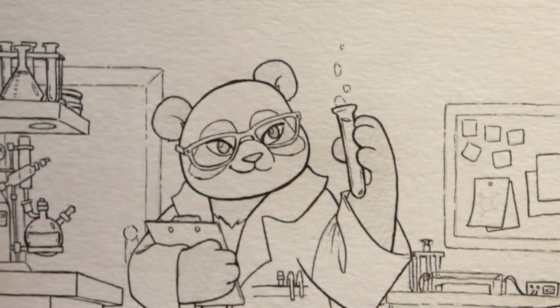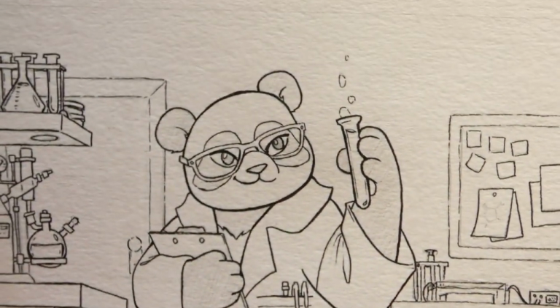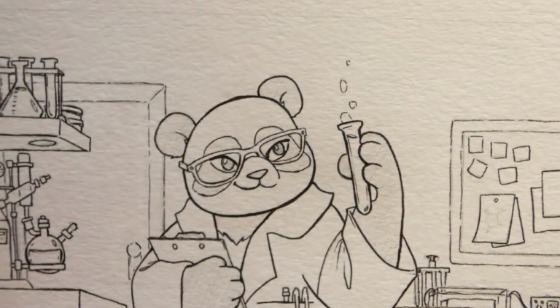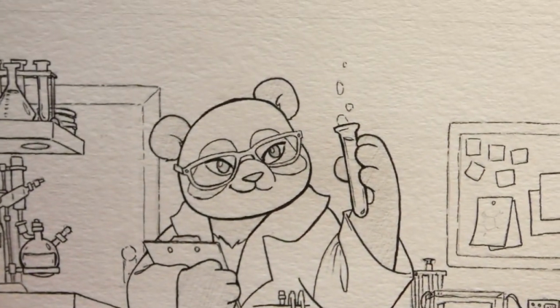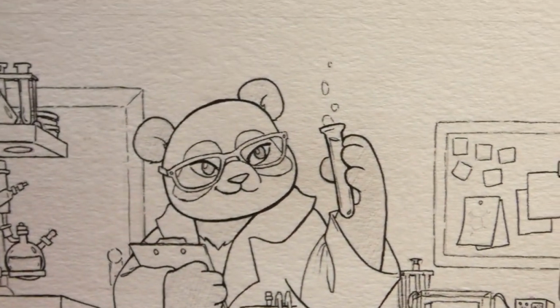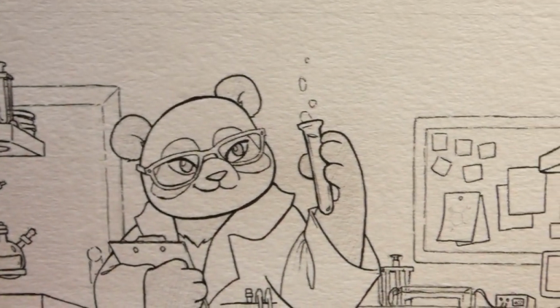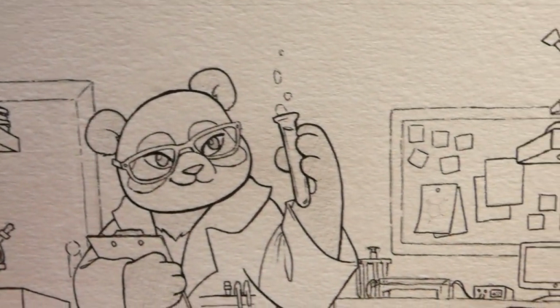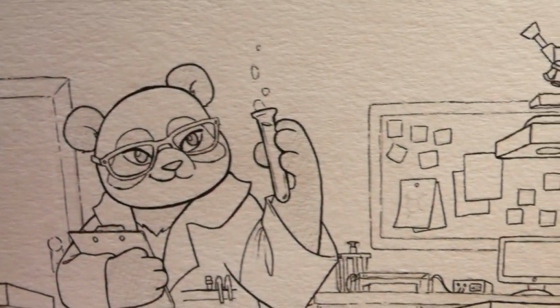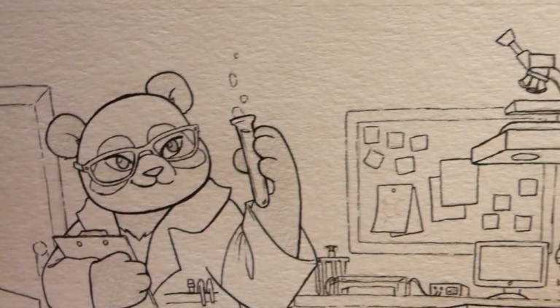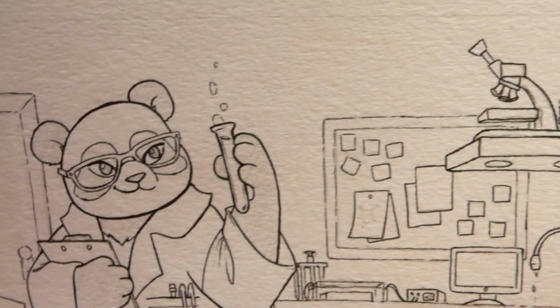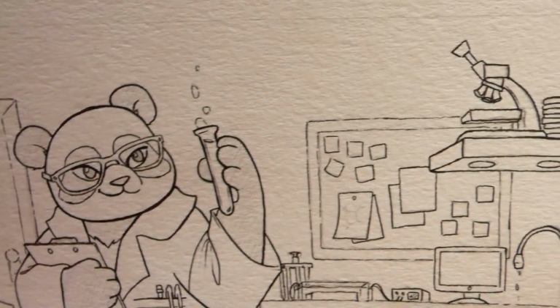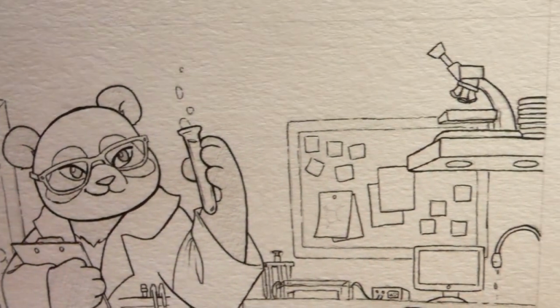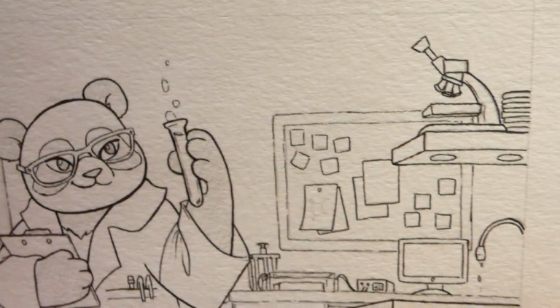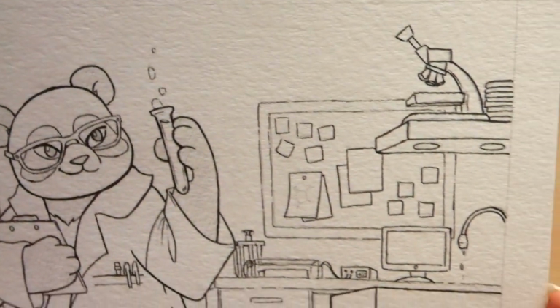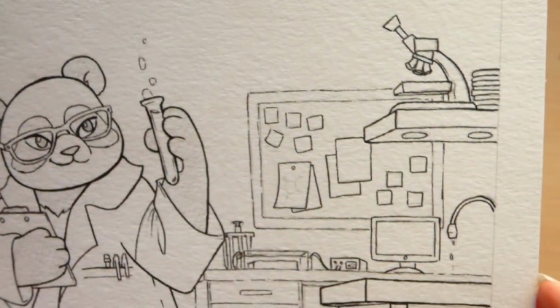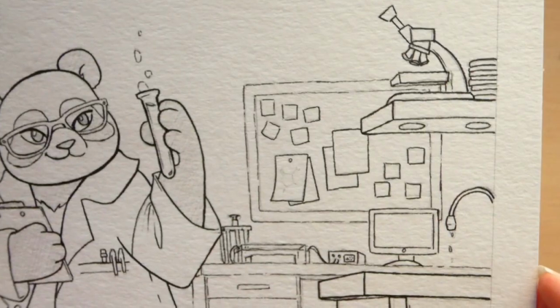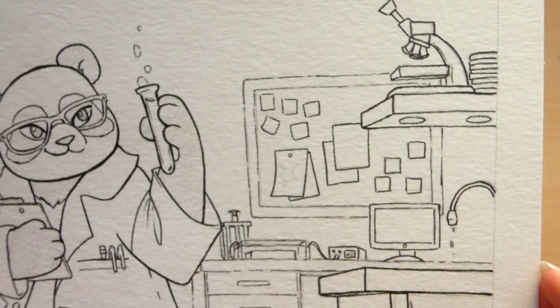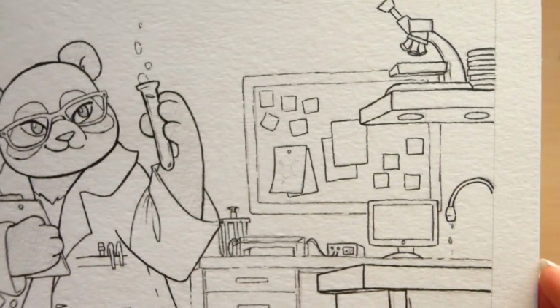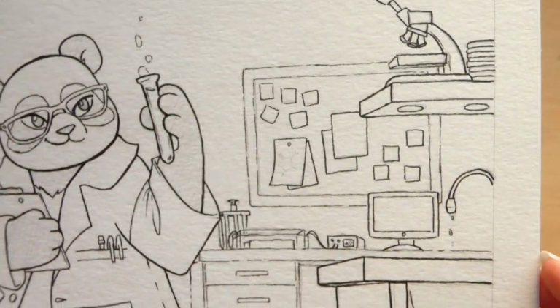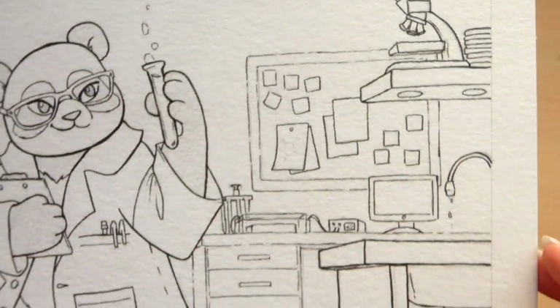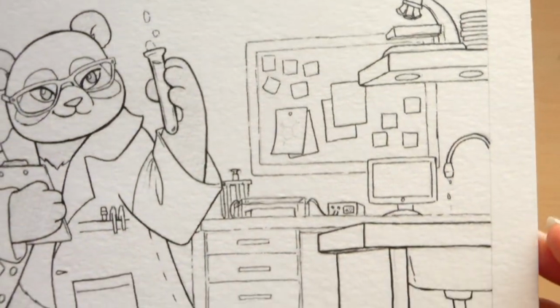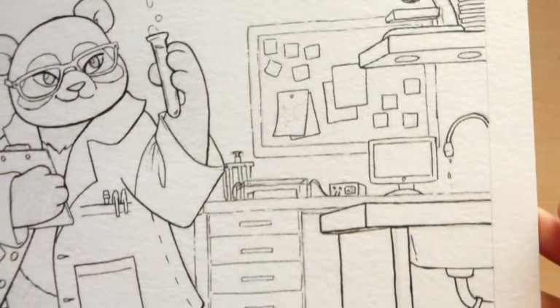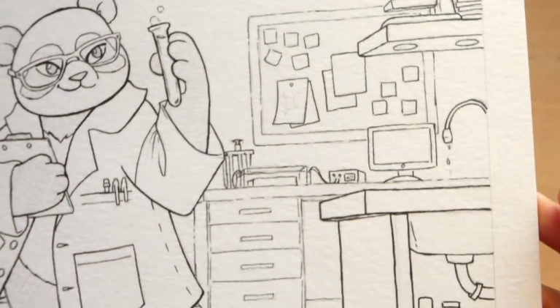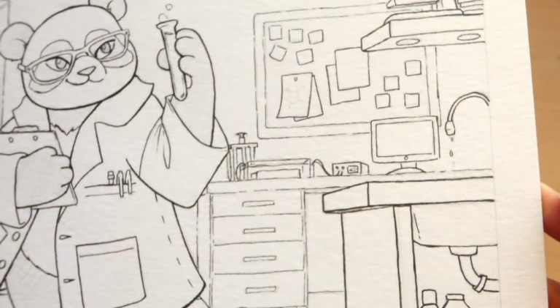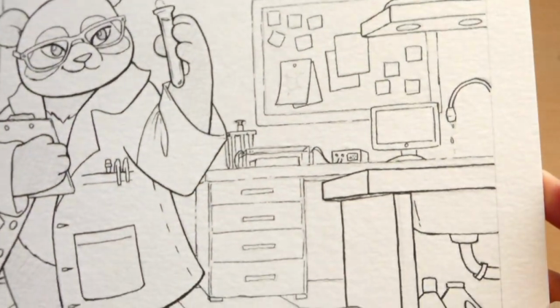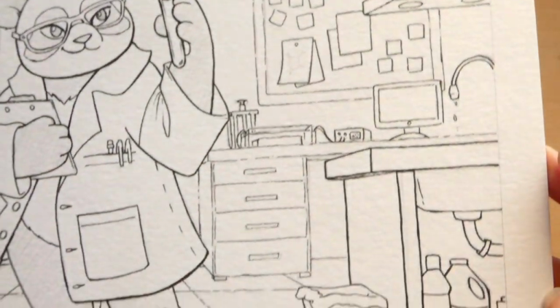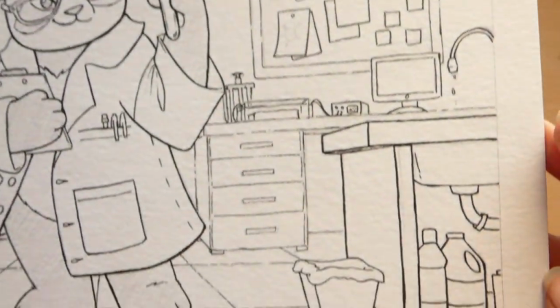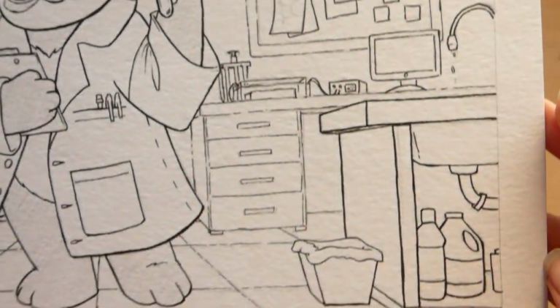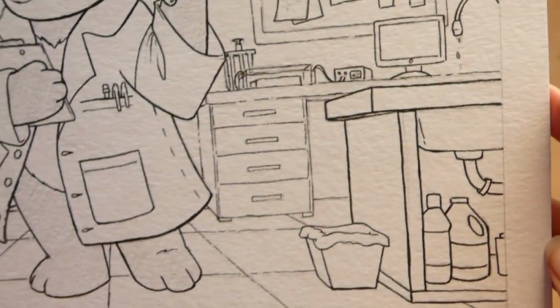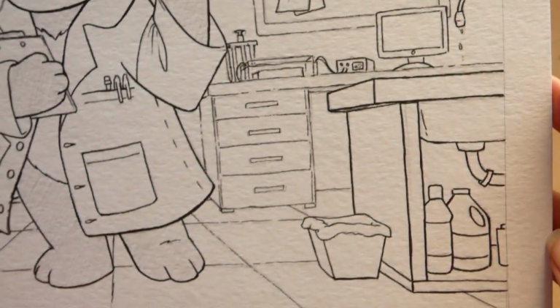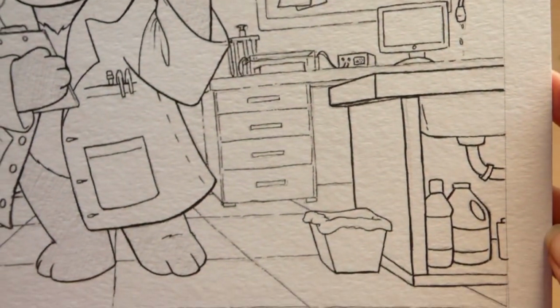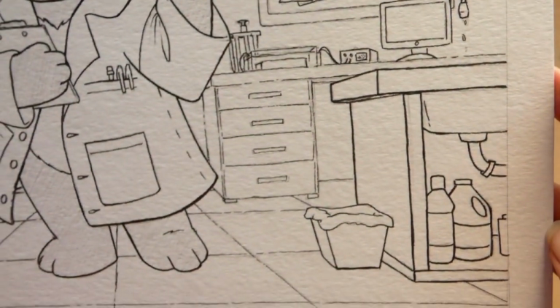Once the lines were dry, I erased my sketch, taped down the paper, and got to painting.